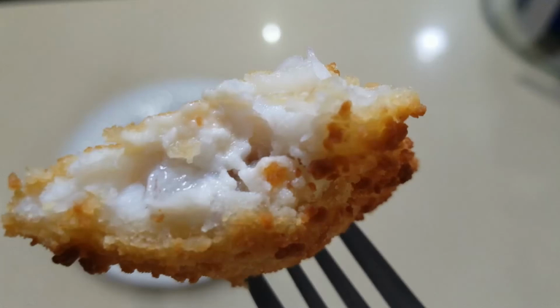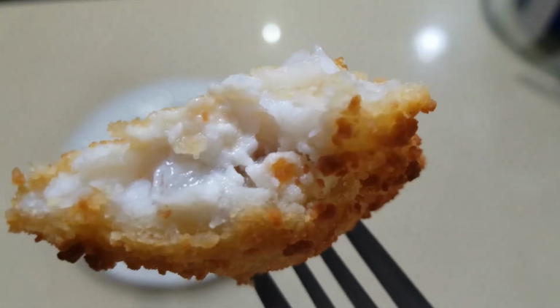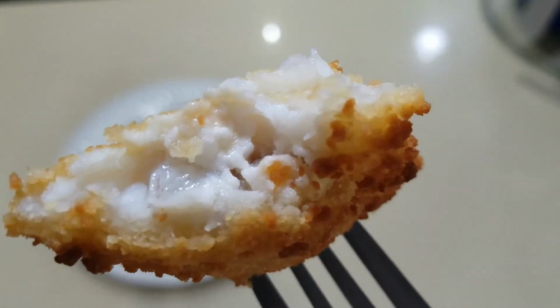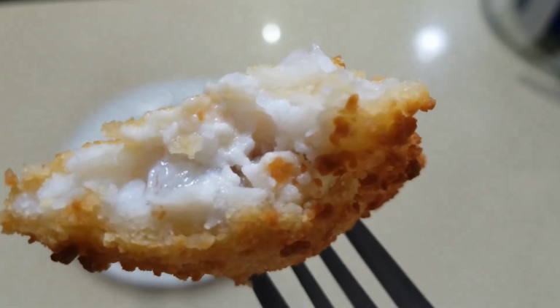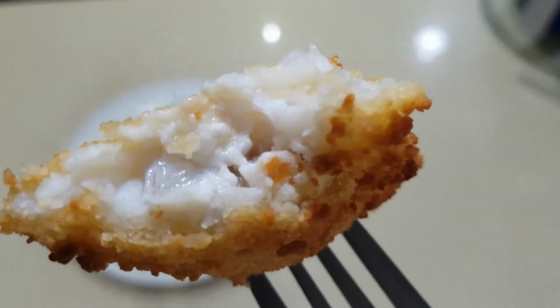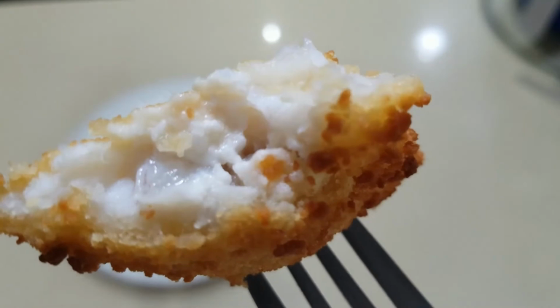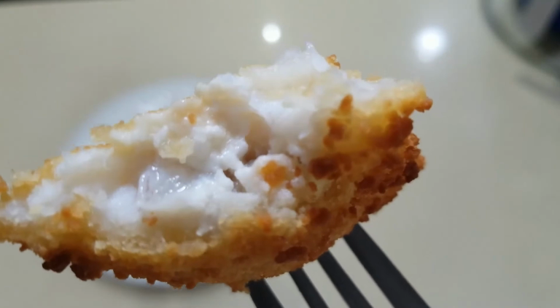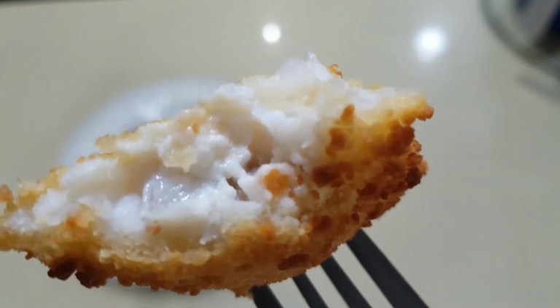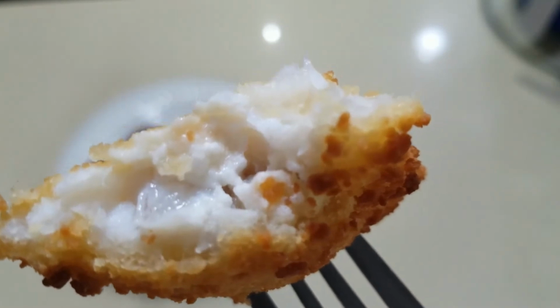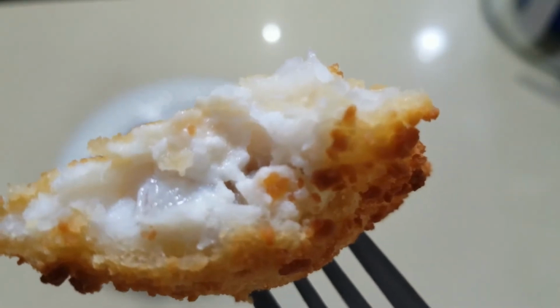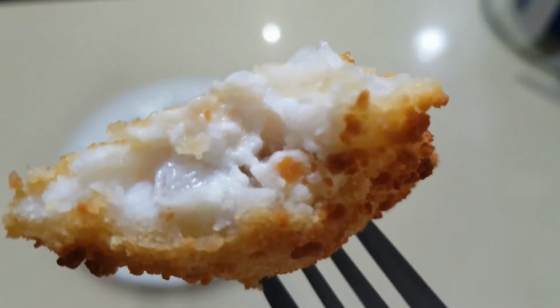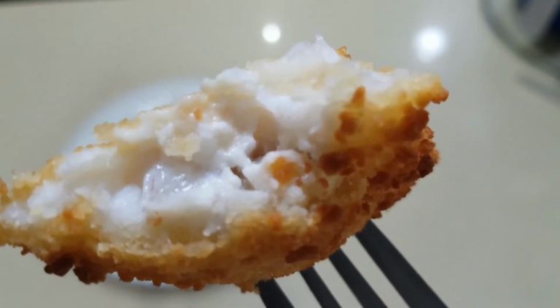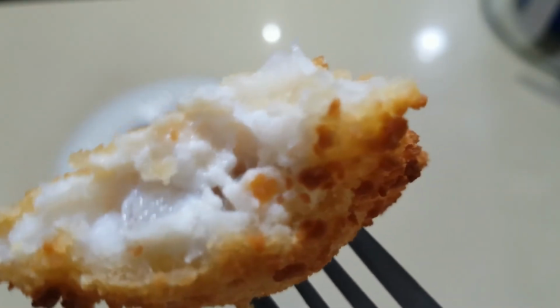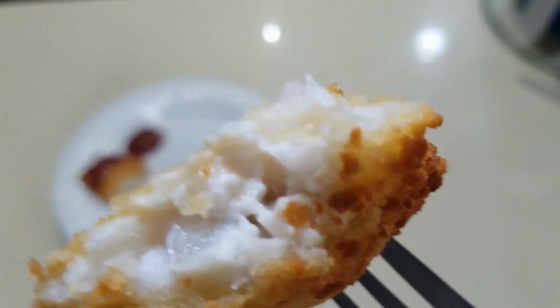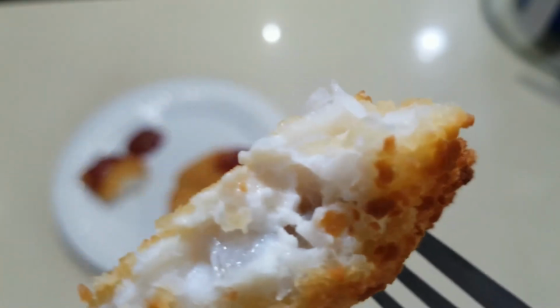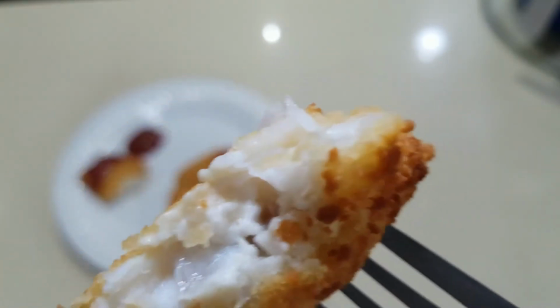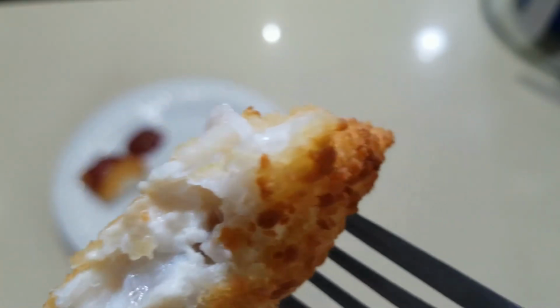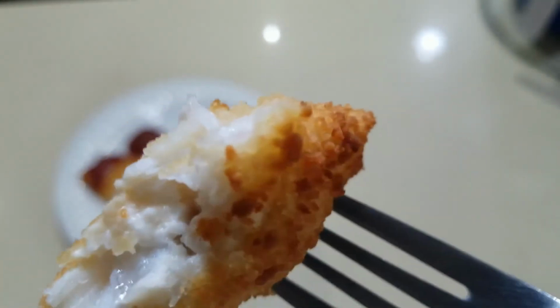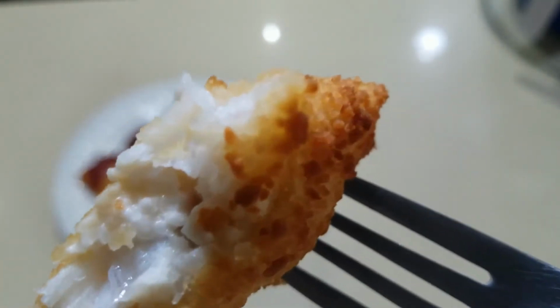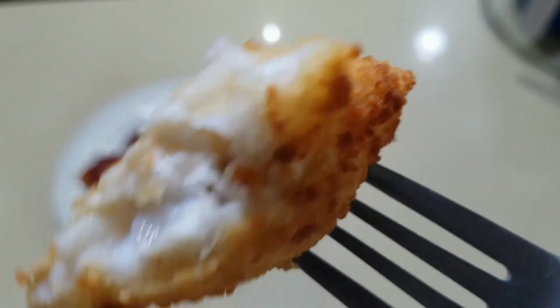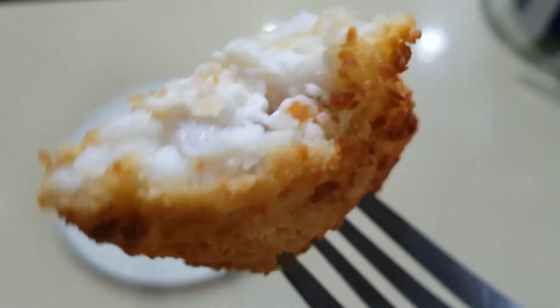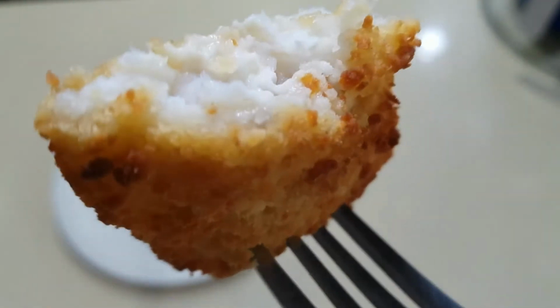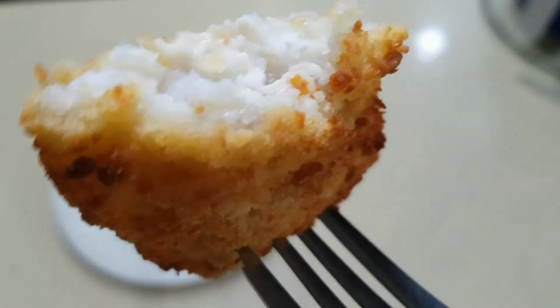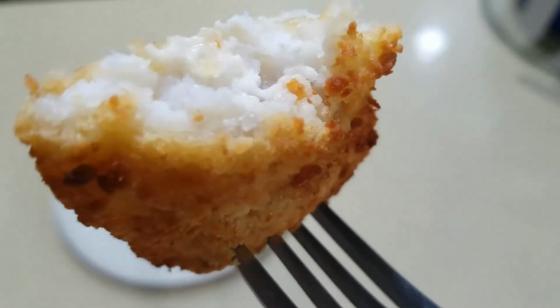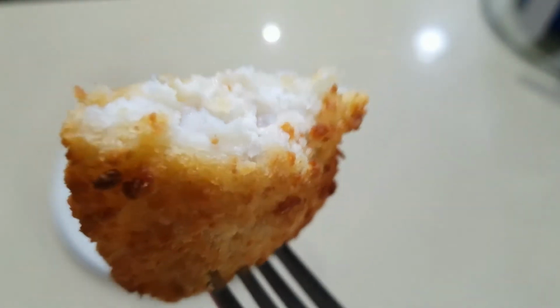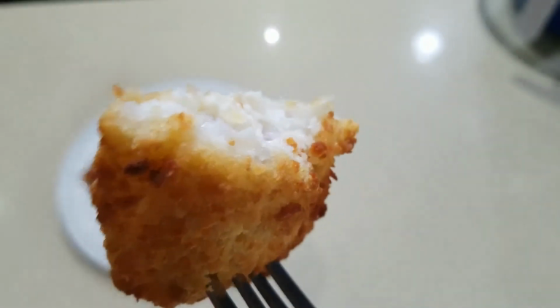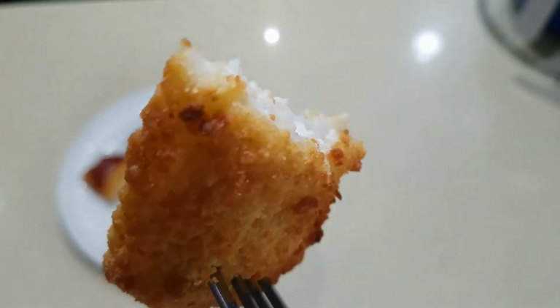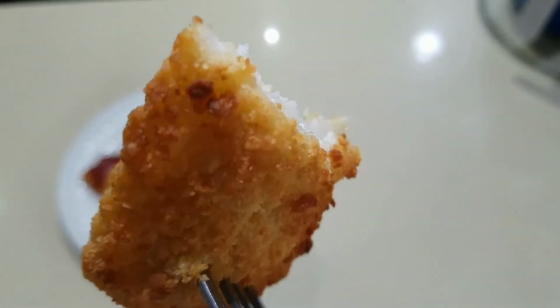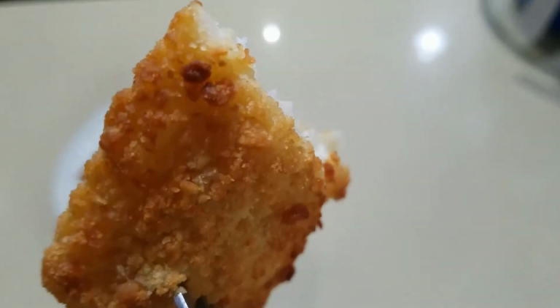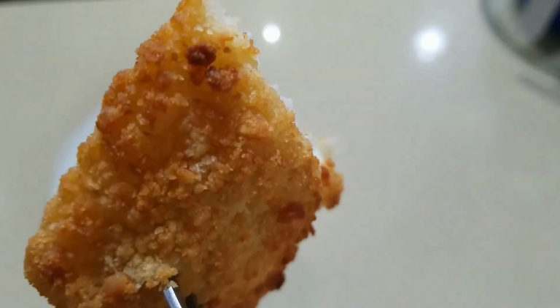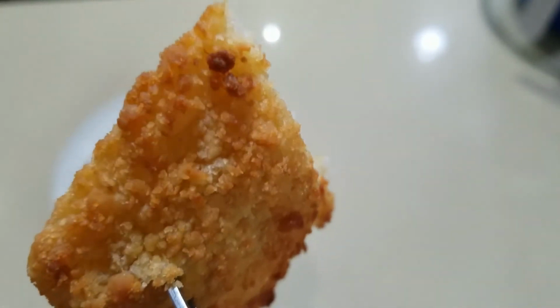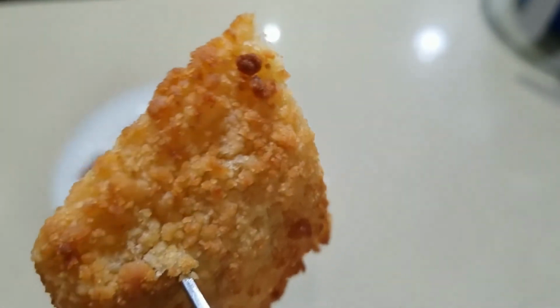These are so golden brown on the outside, crunchy, and a hot delicious cod on the inside.